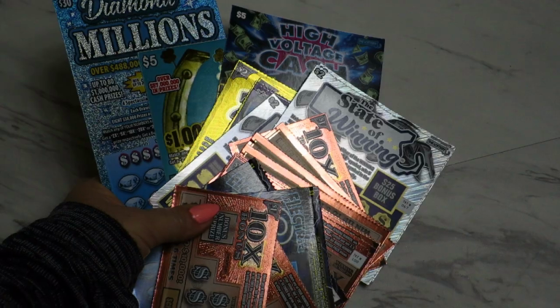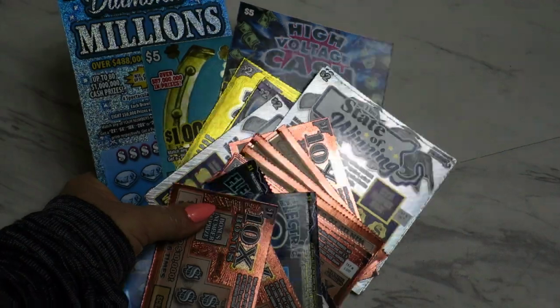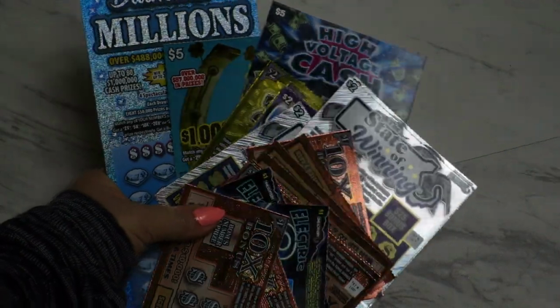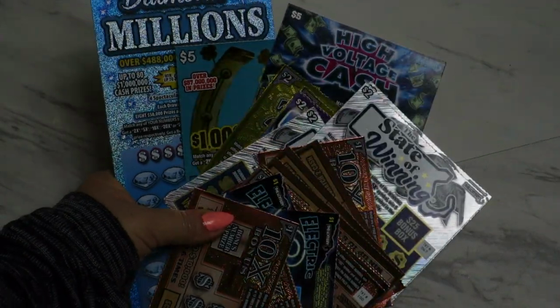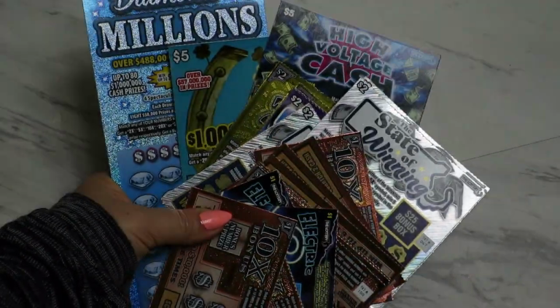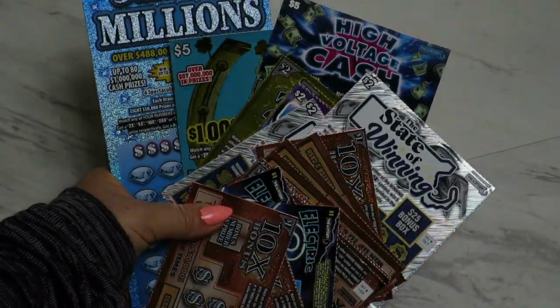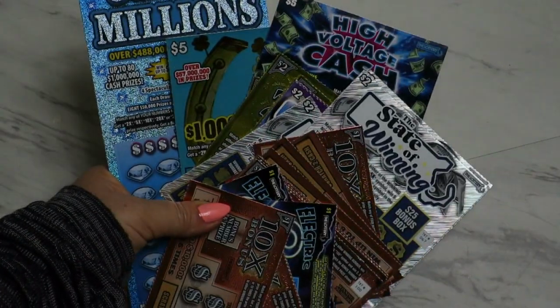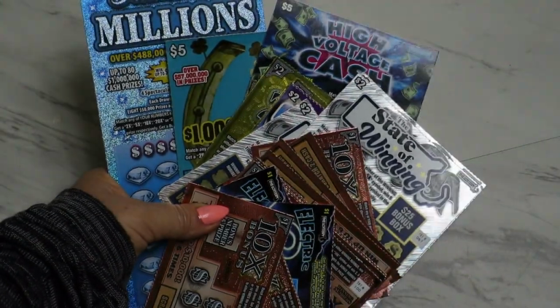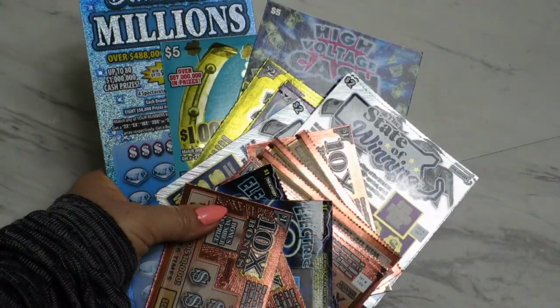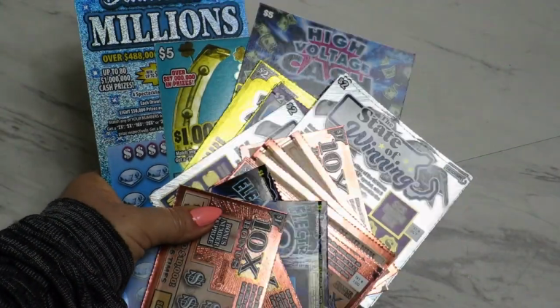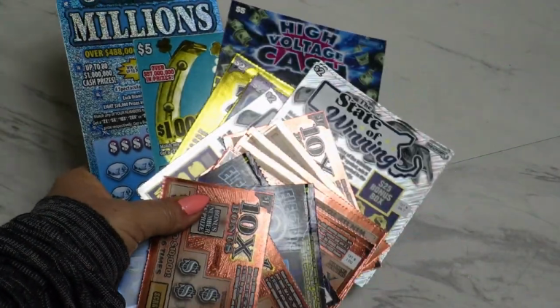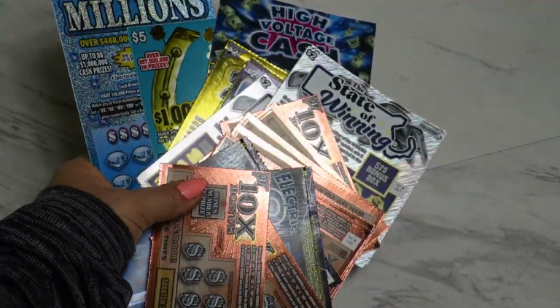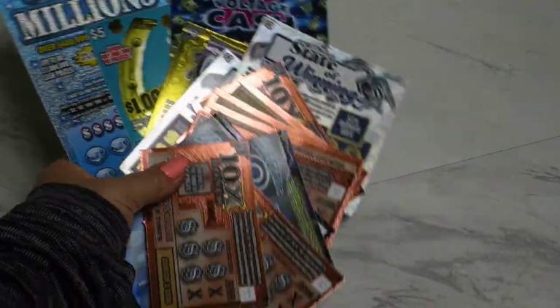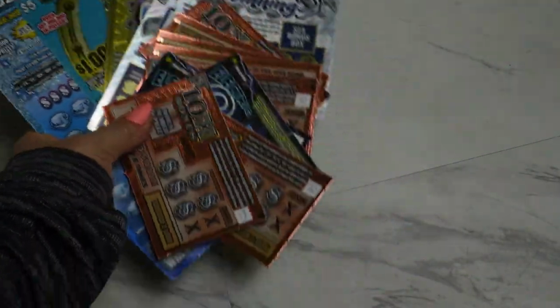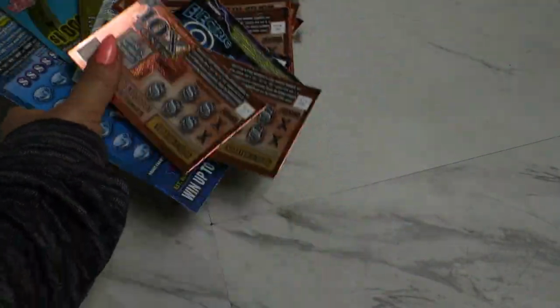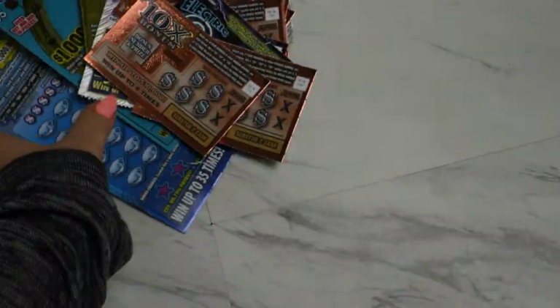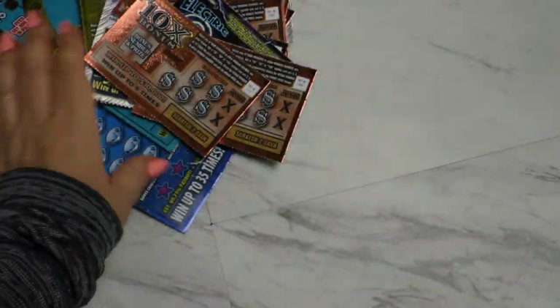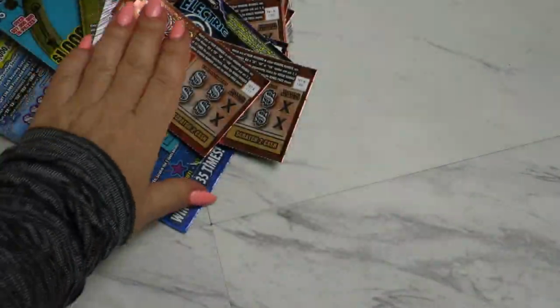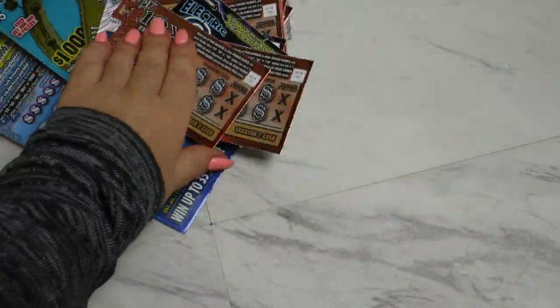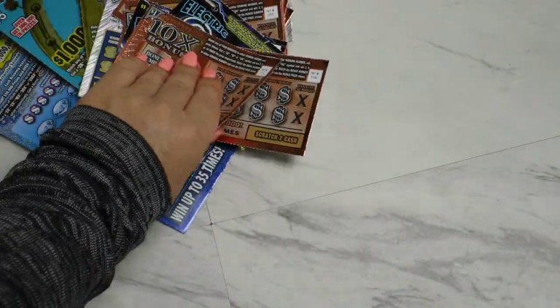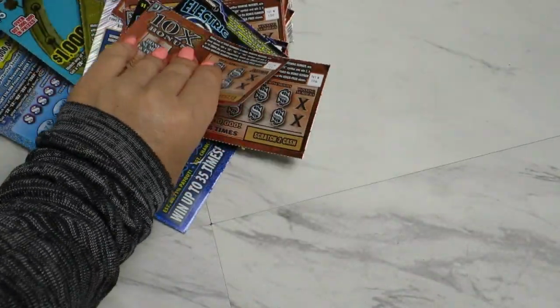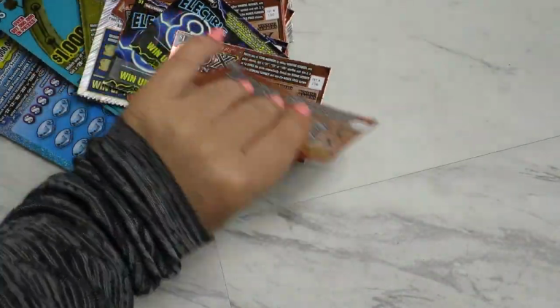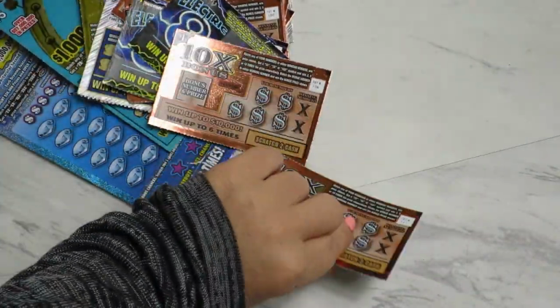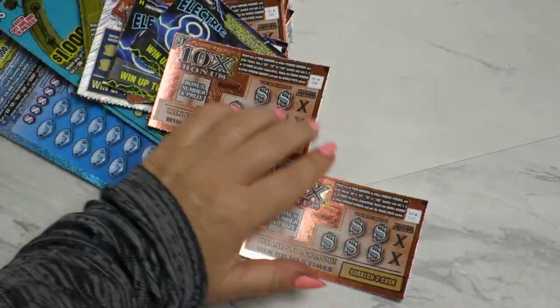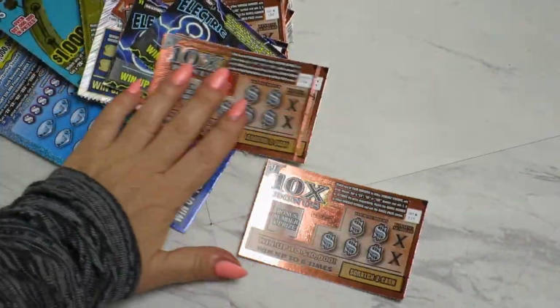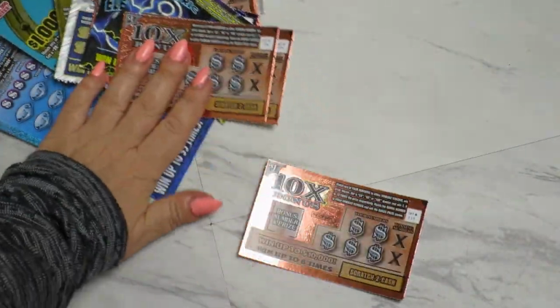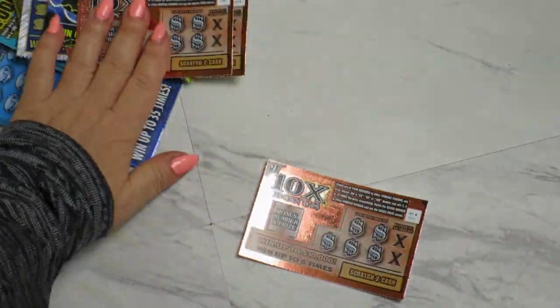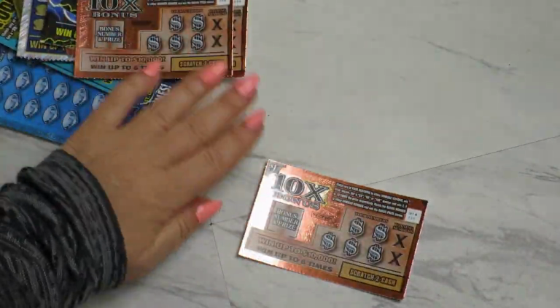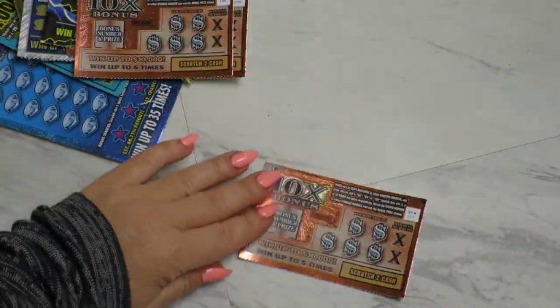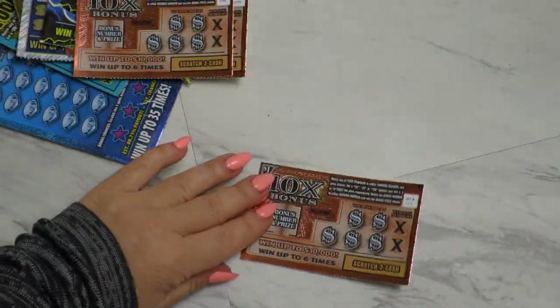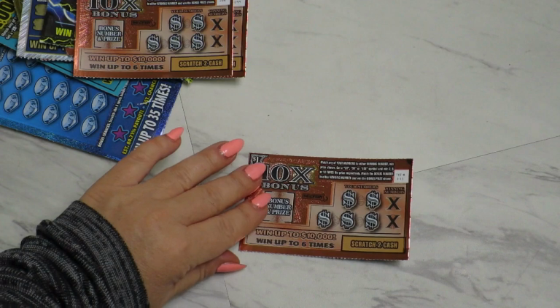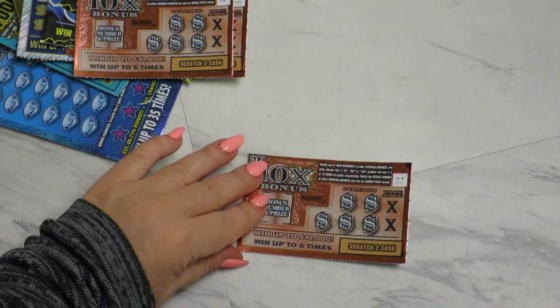Hello everyone, welcome to my channel and first ticket for one box.